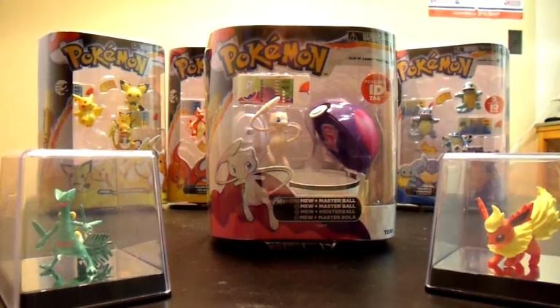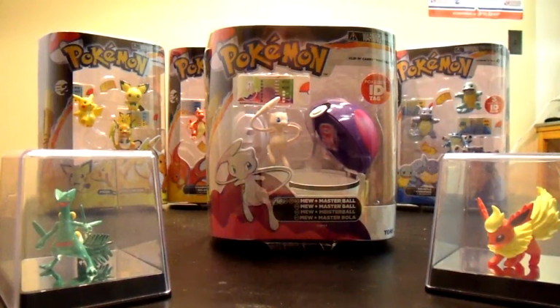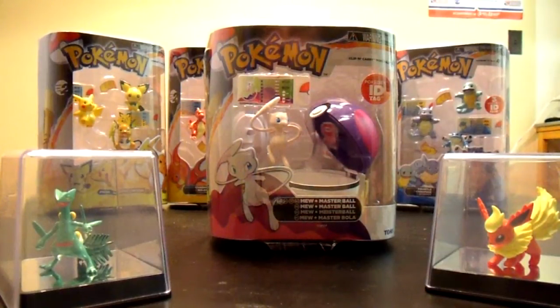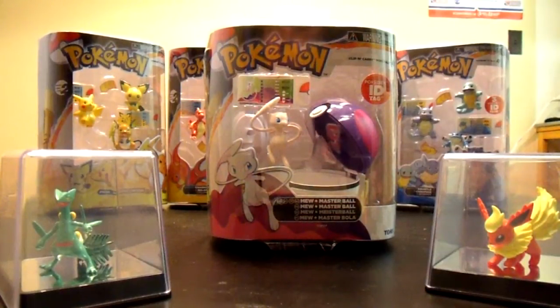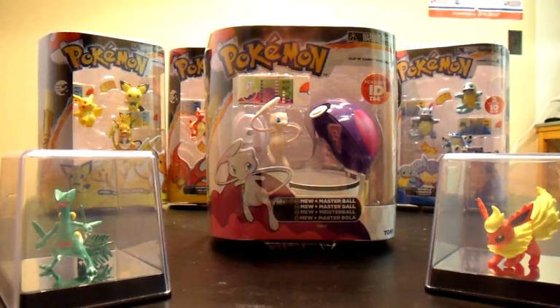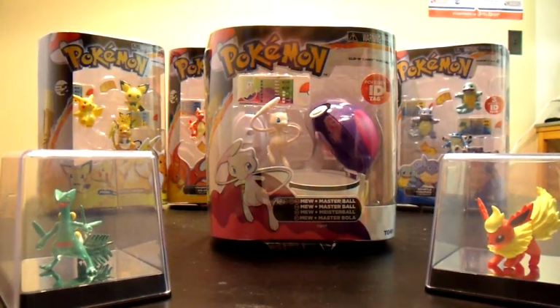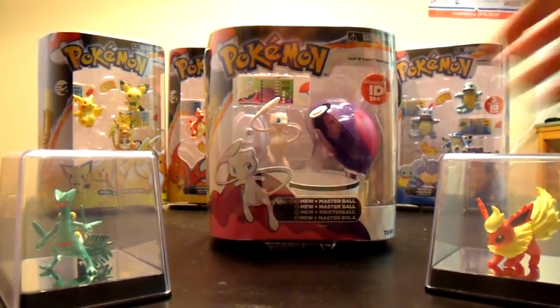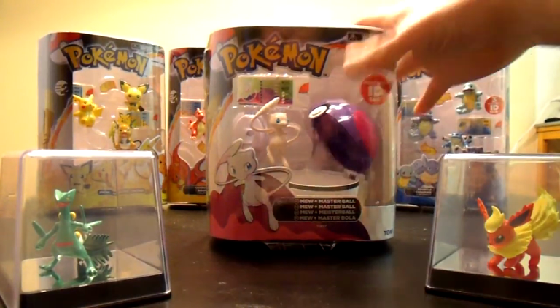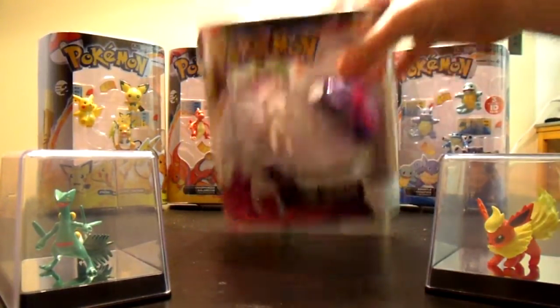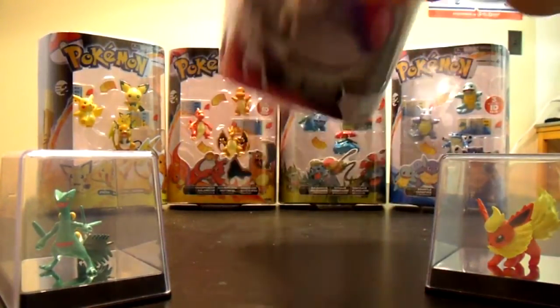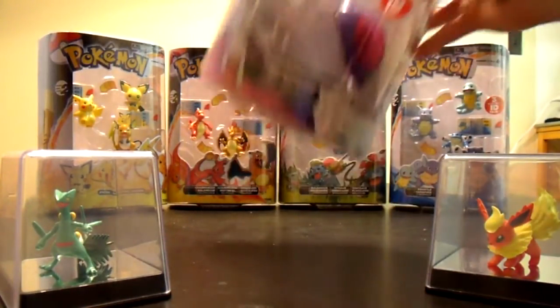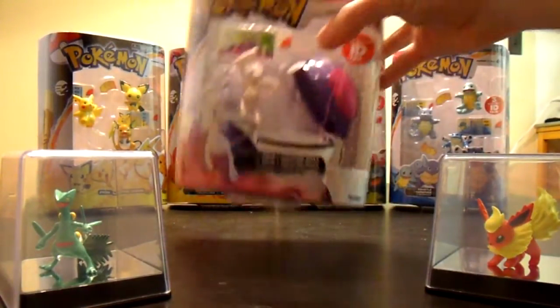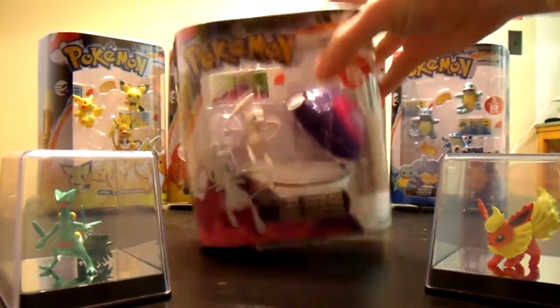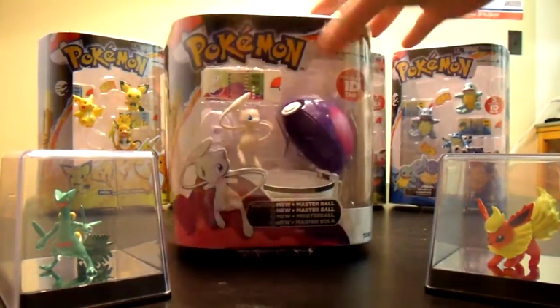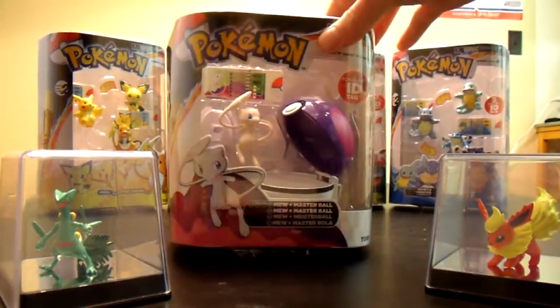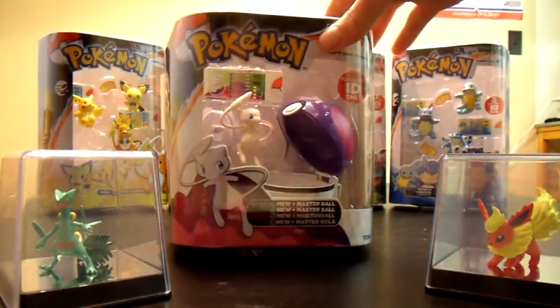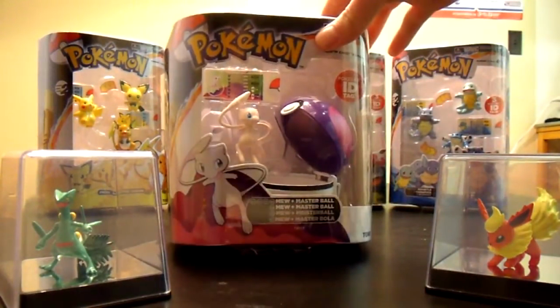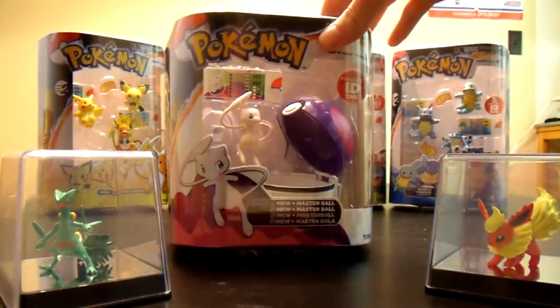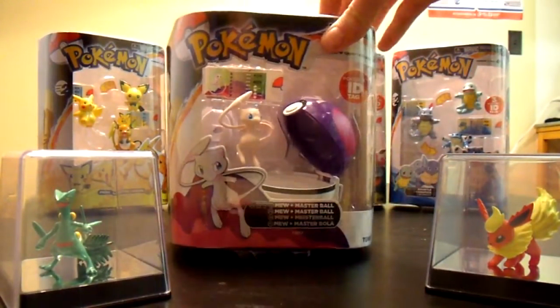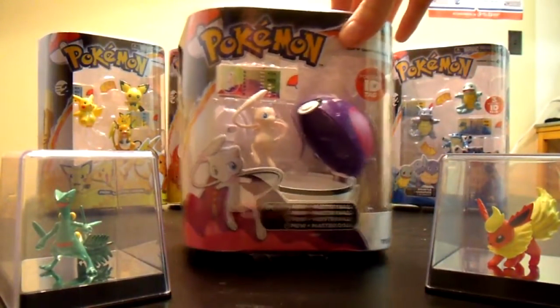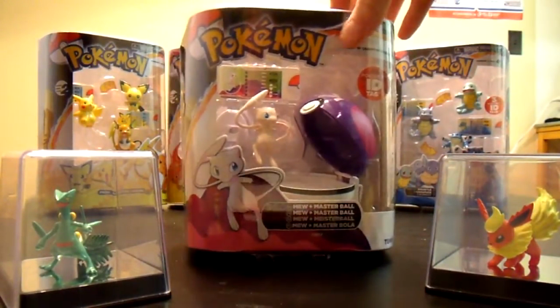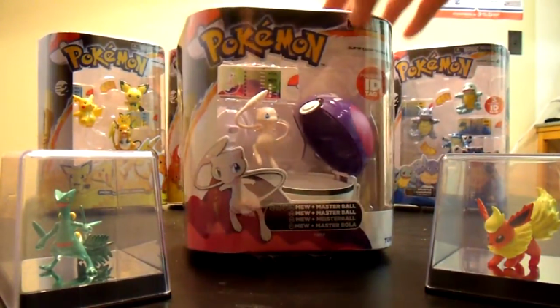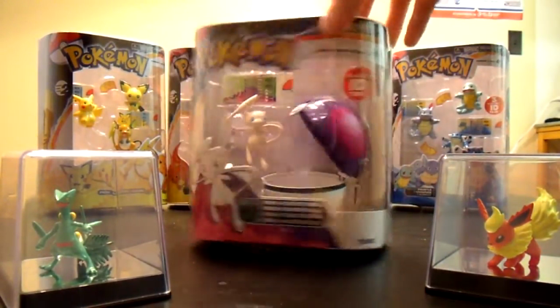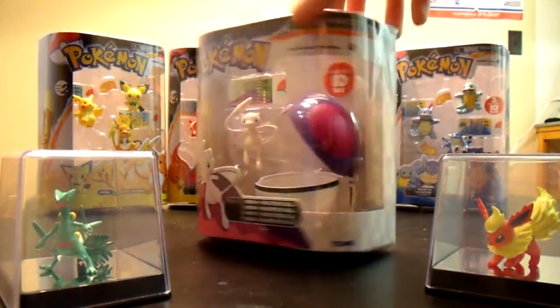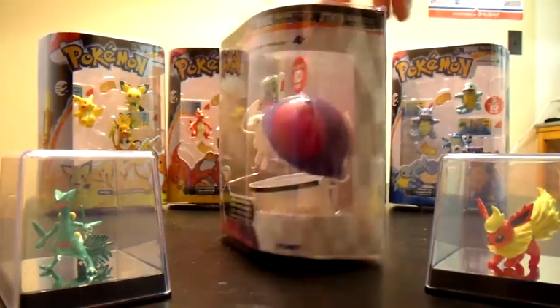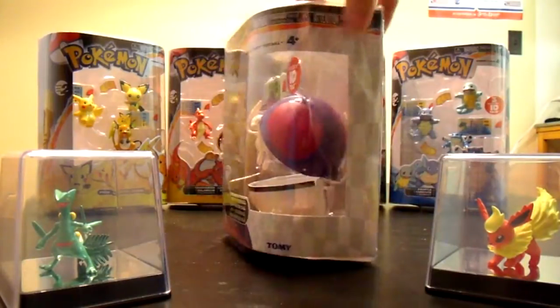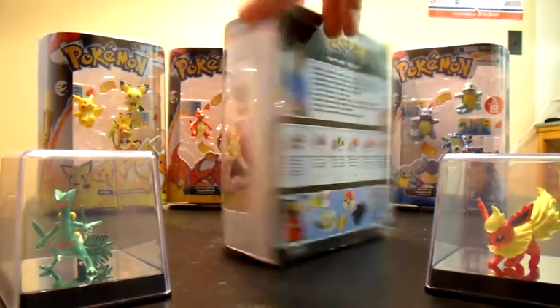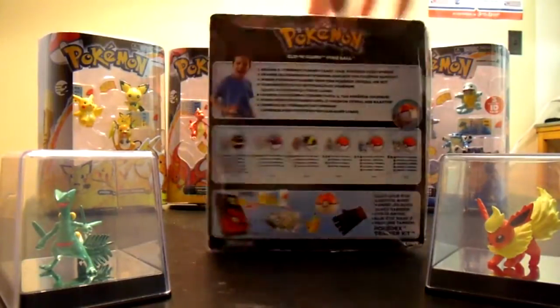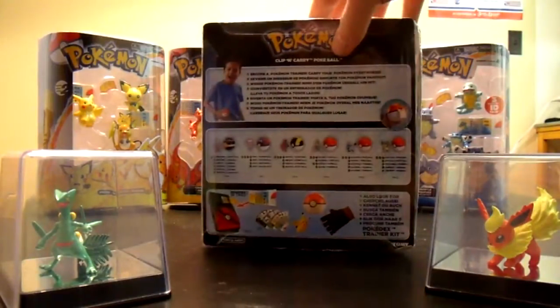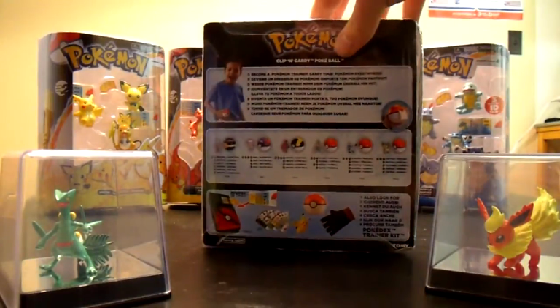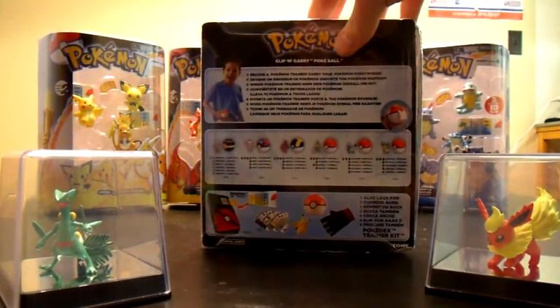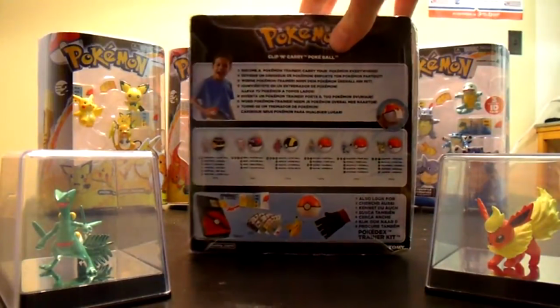Hey guys, how's it going? Today we're going to open up a Mew and Master Ball pack from Tomy.